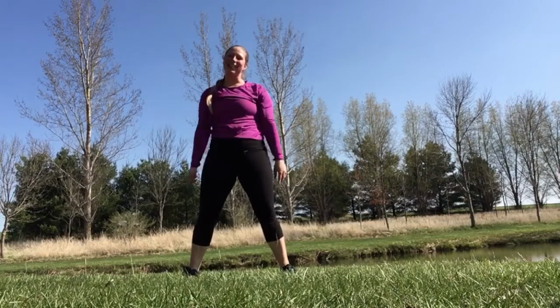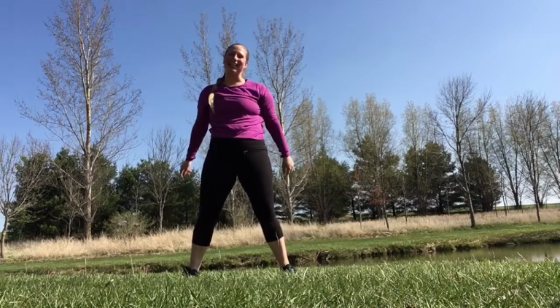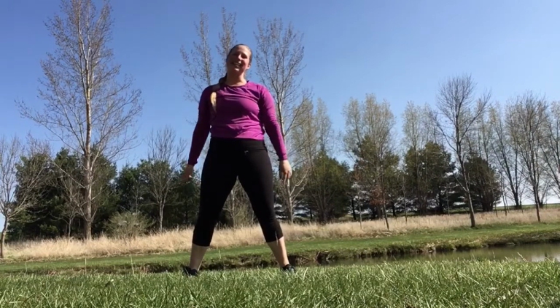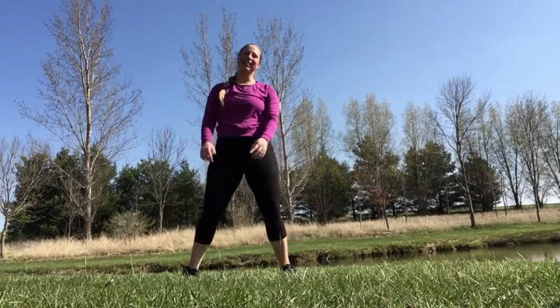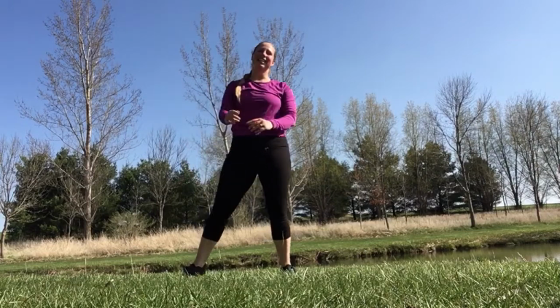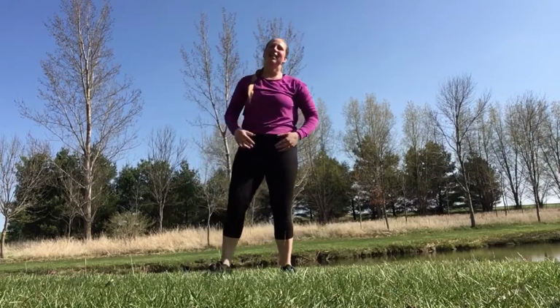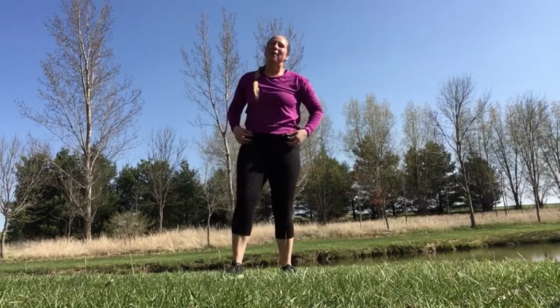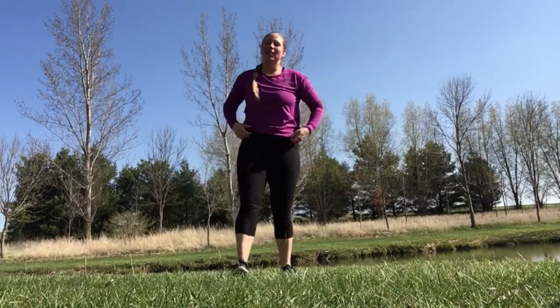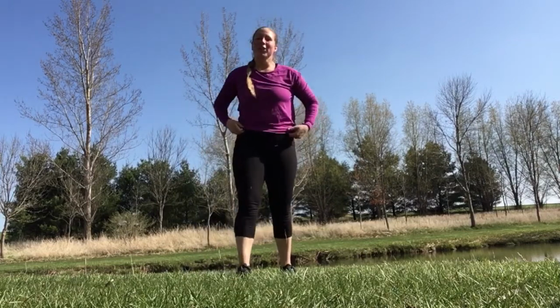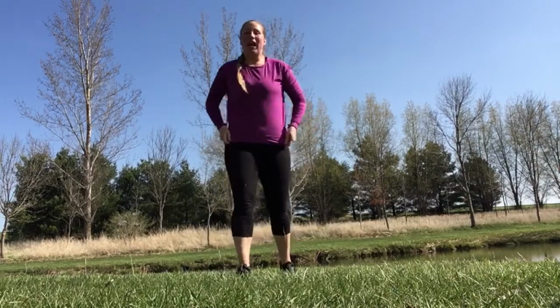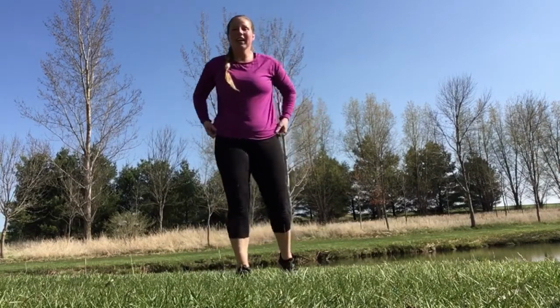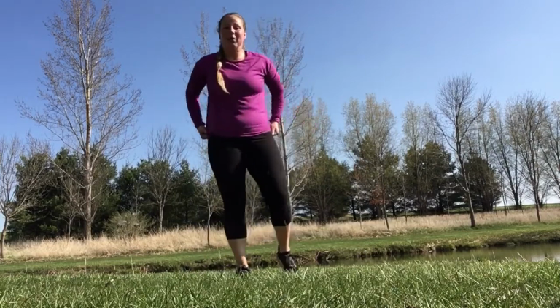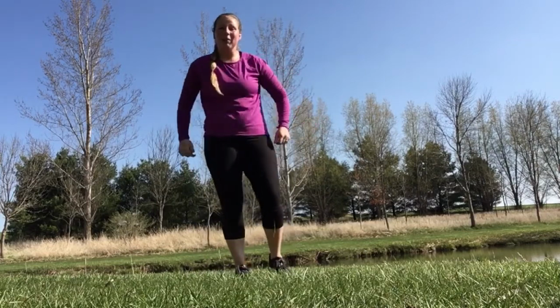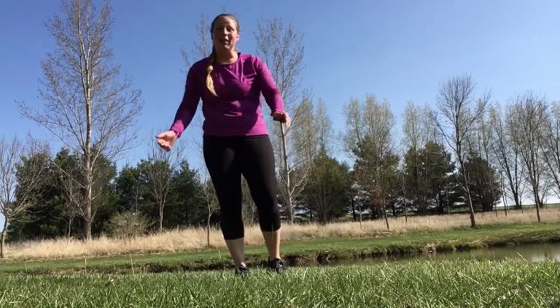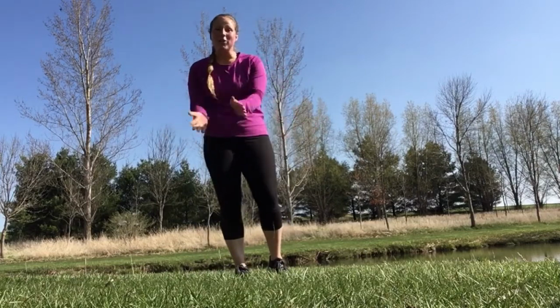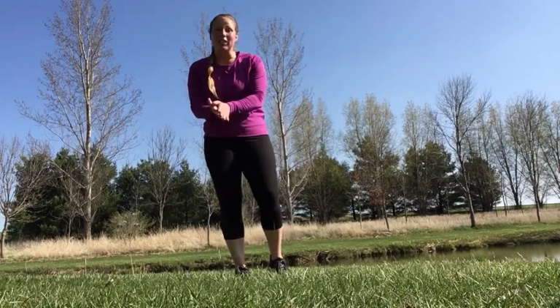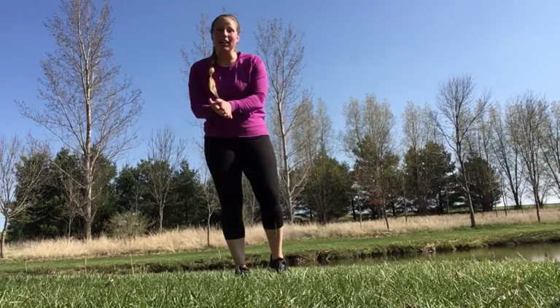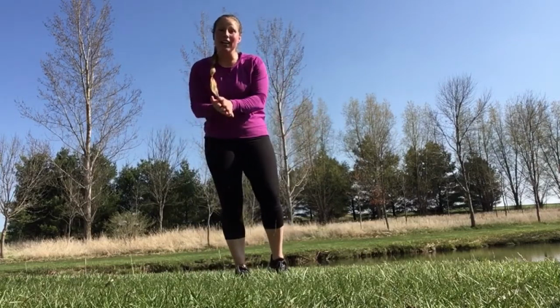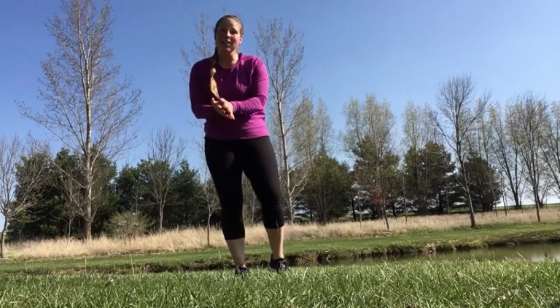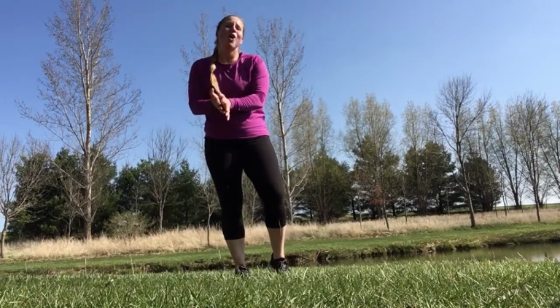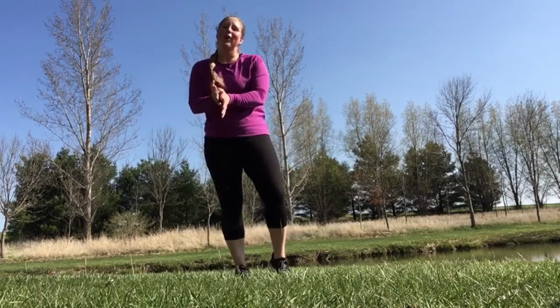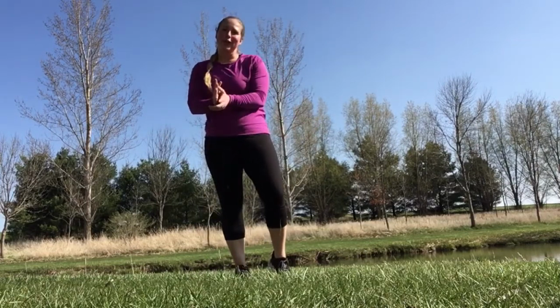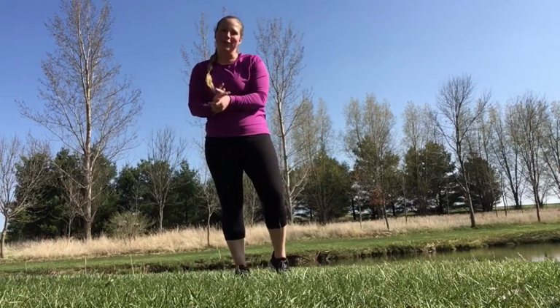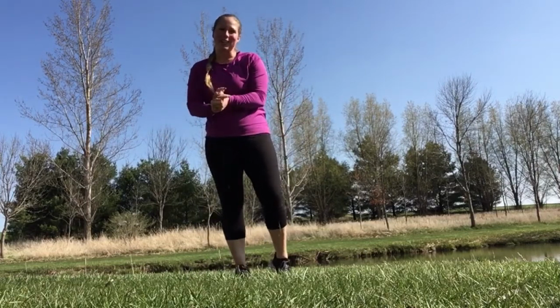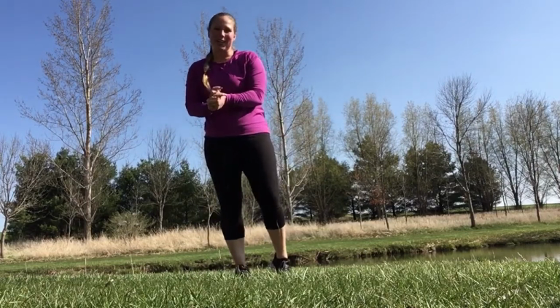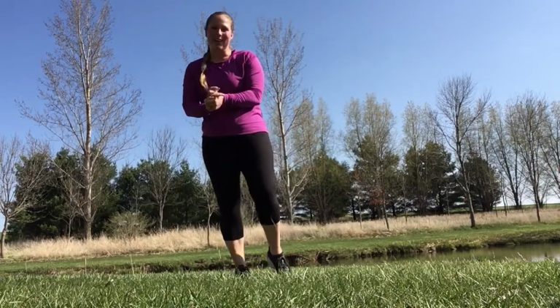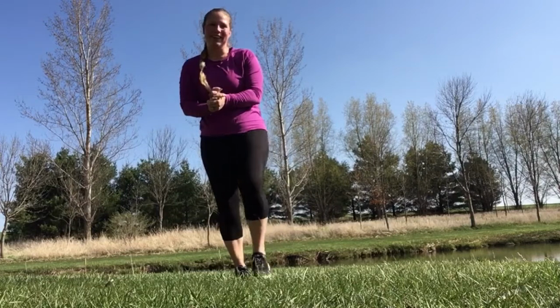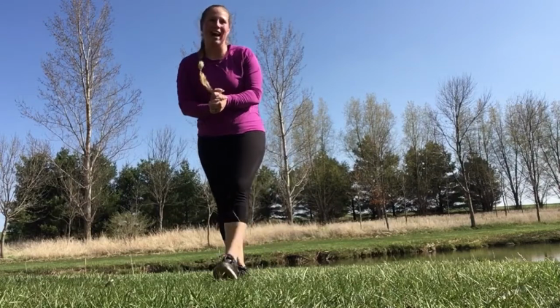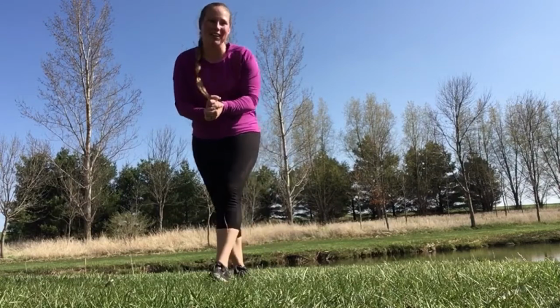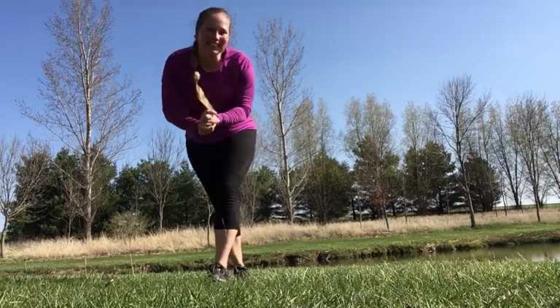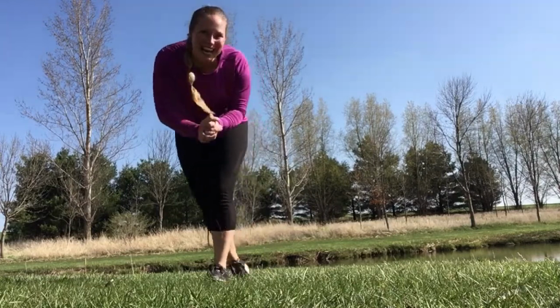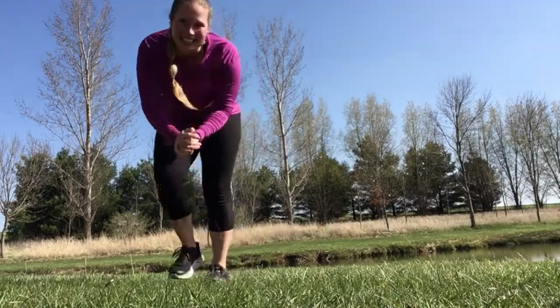Make sure you end with one of our stretch videos, or a little stretch on your own. Have a great day.